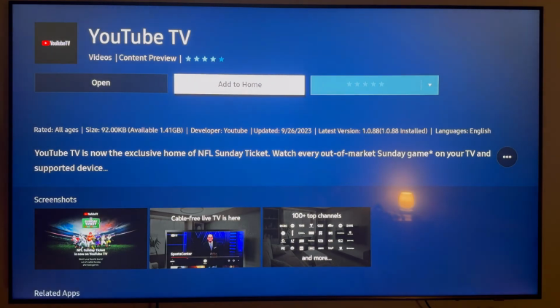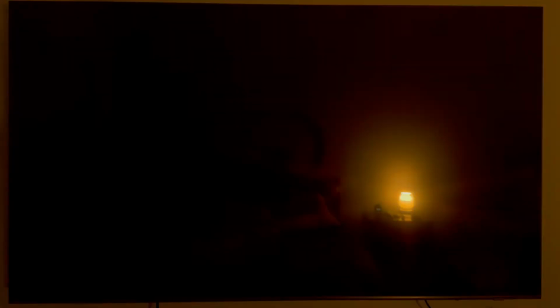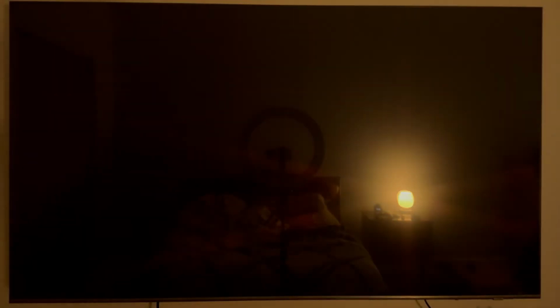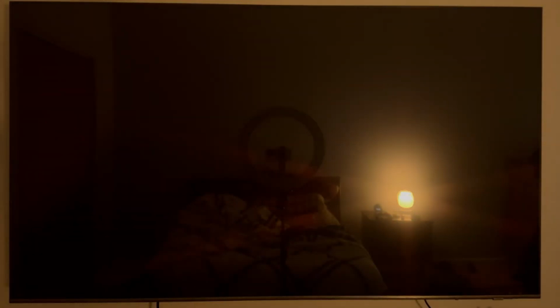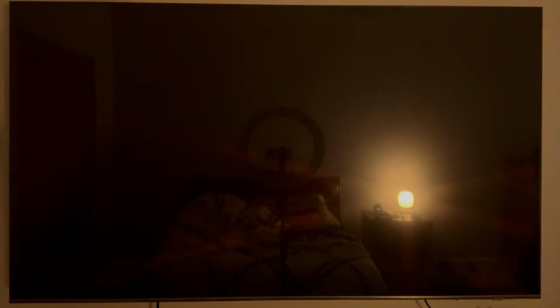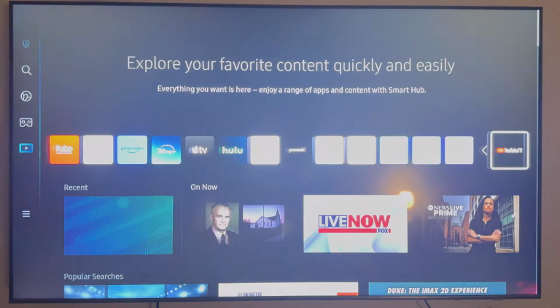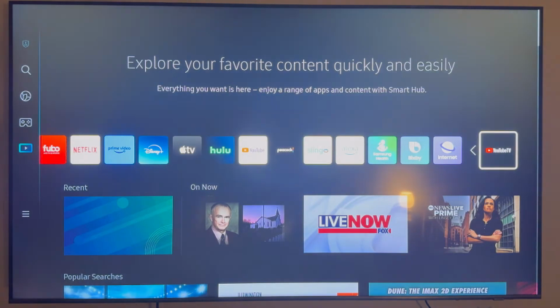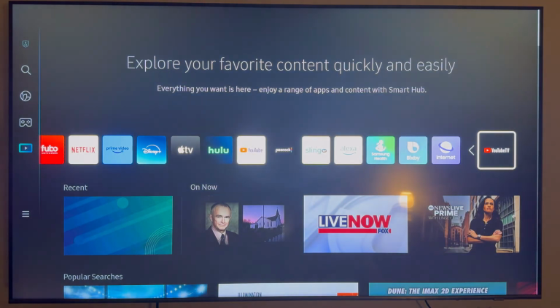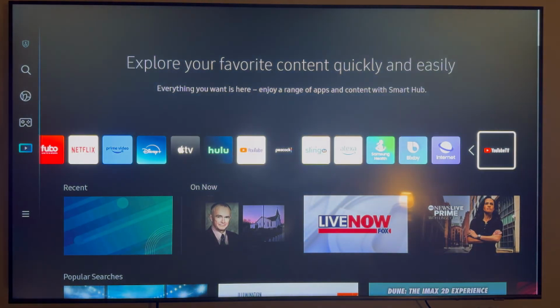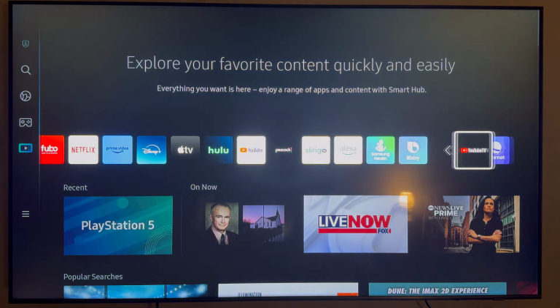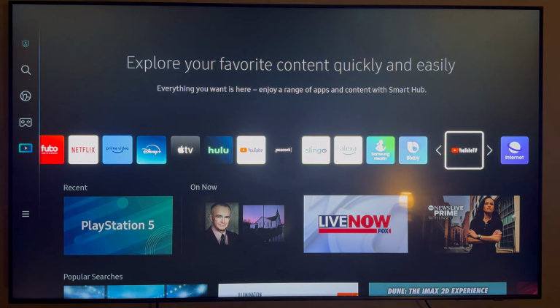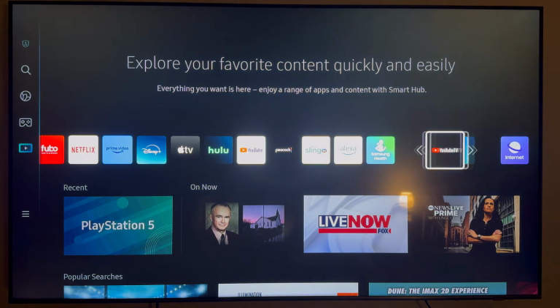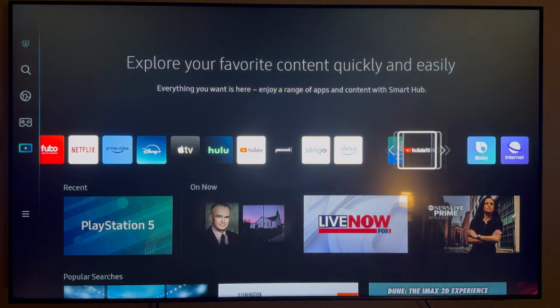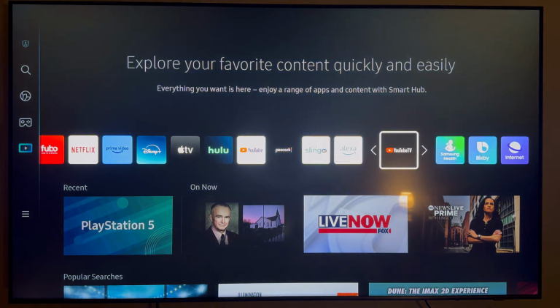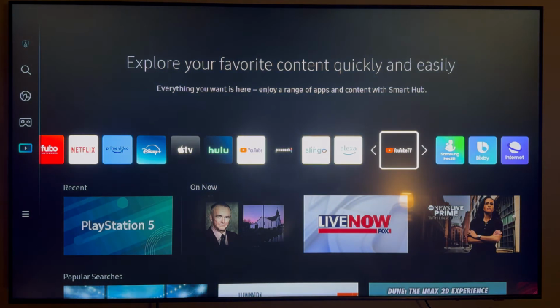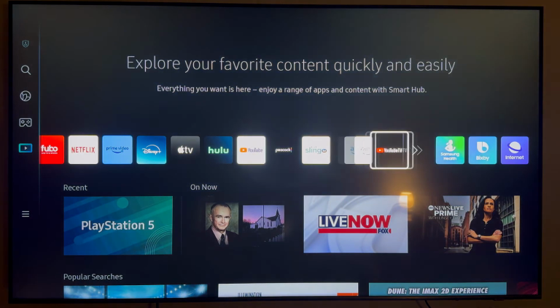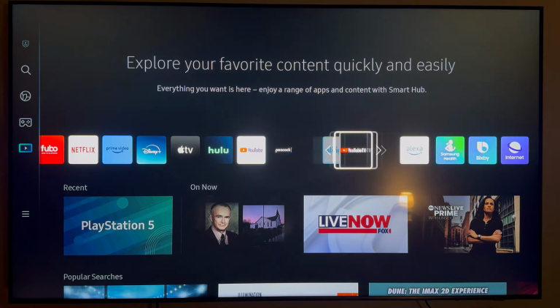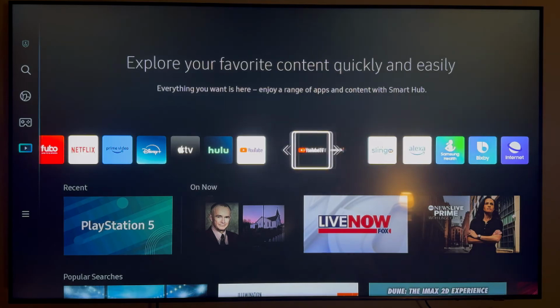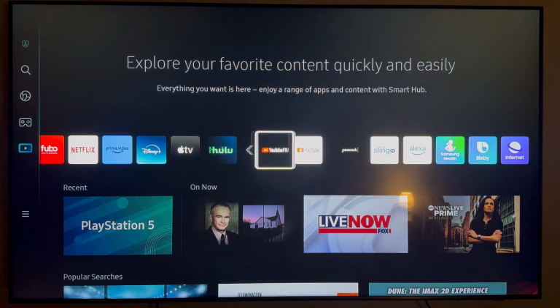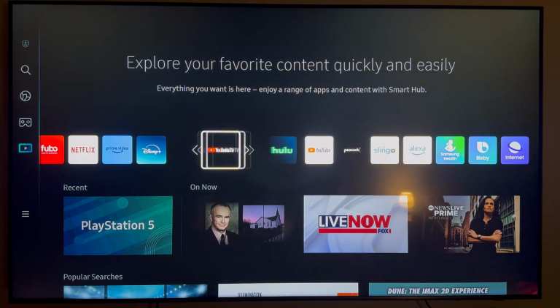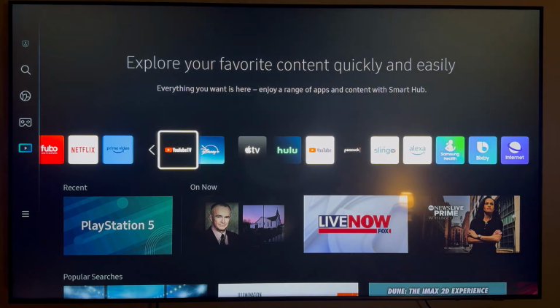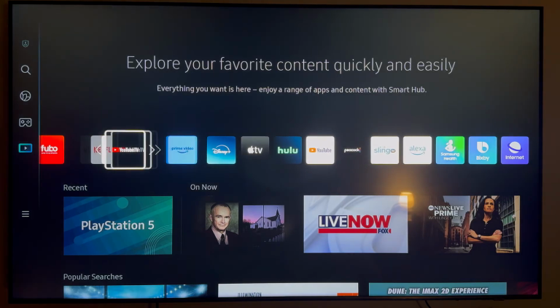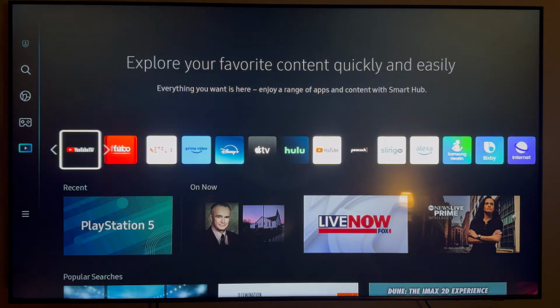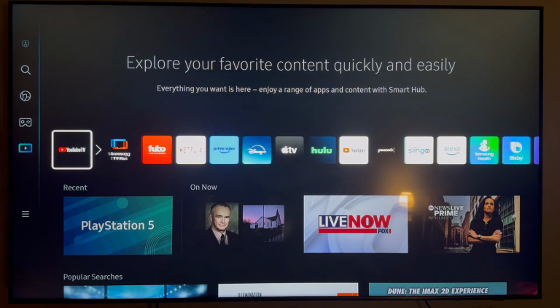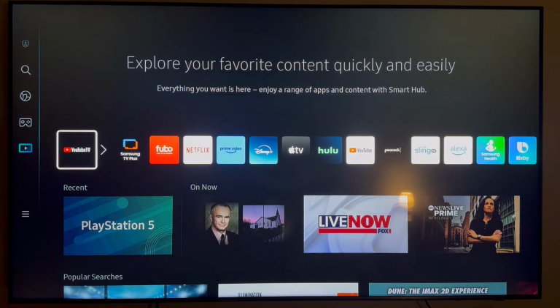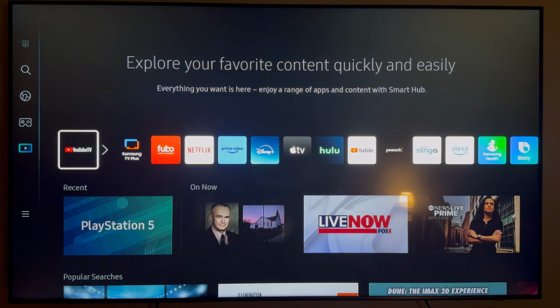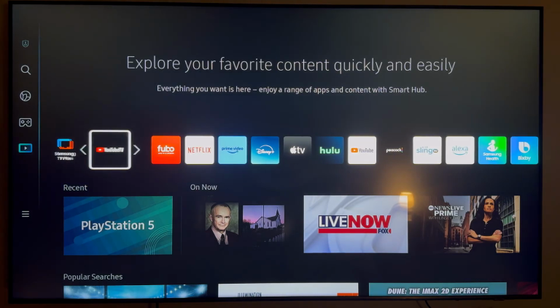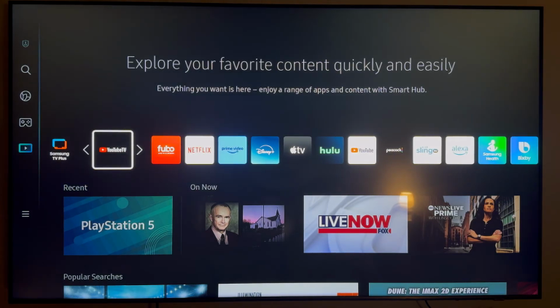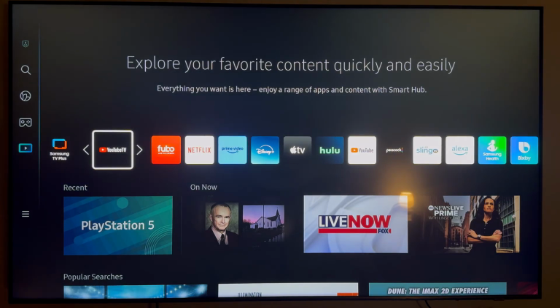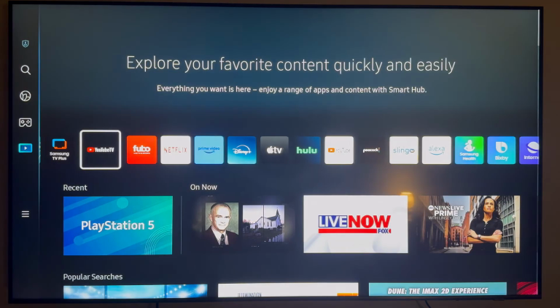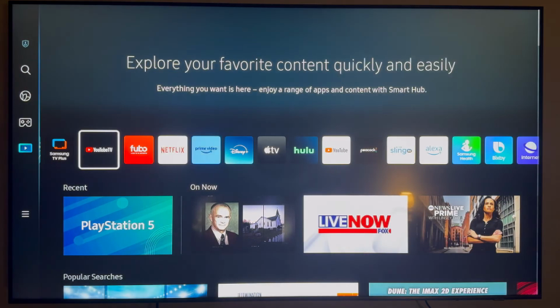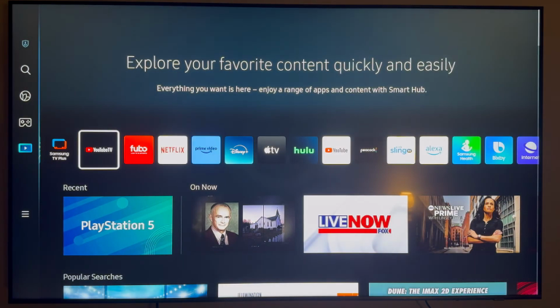What you actually want to do is scroll over a little bit and click on Add to Home. Now you'll be able to choose where you want to add this on your home screen. If you want to have it at the front, just scroll it all the way over and then click OK.